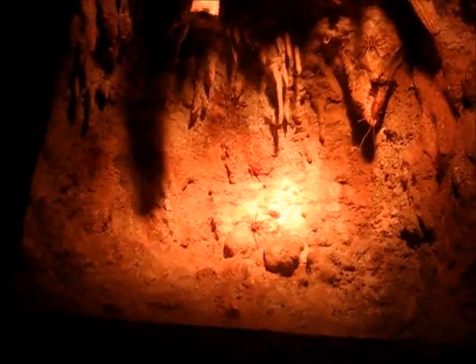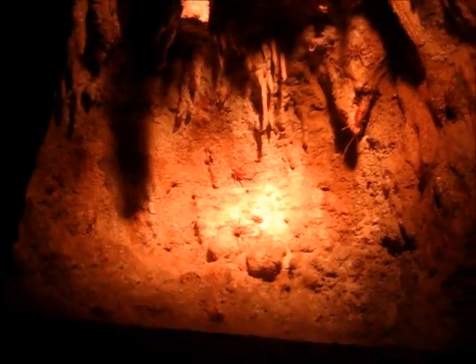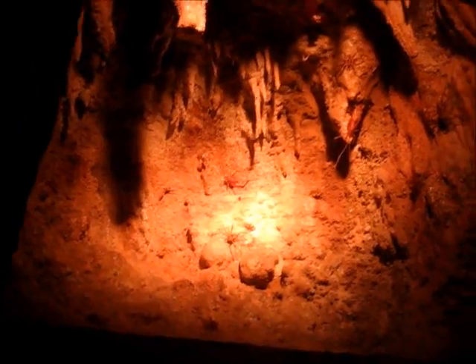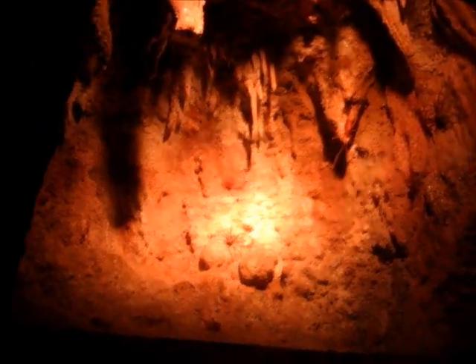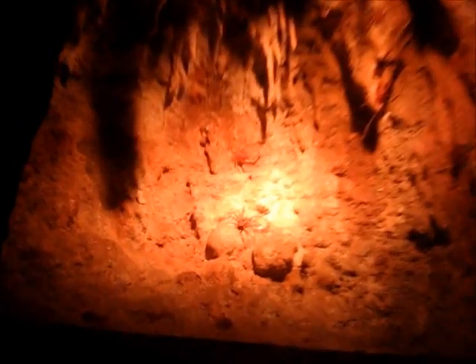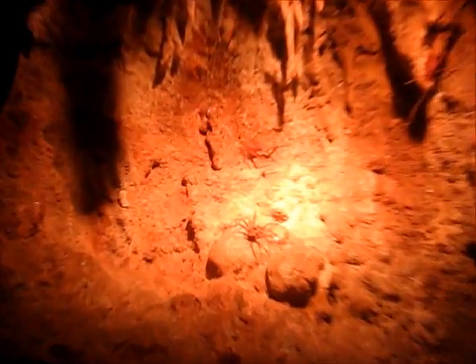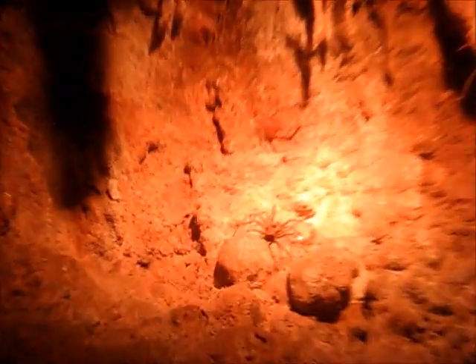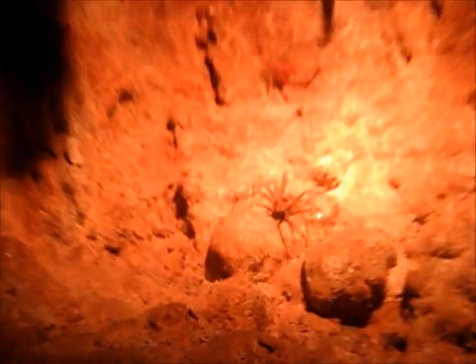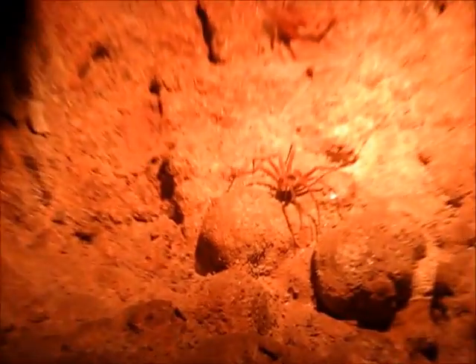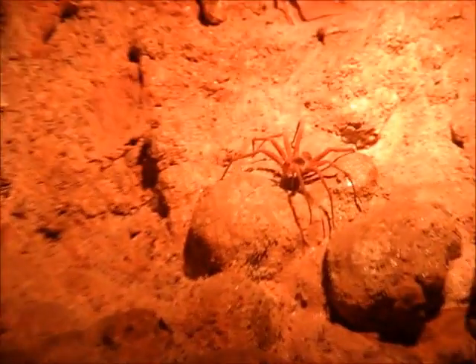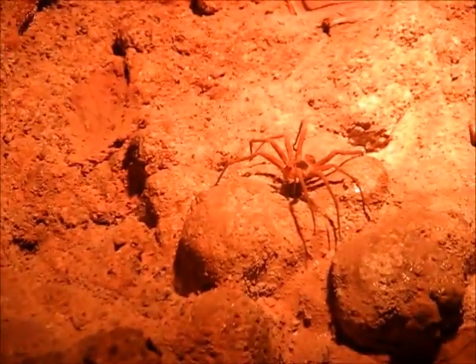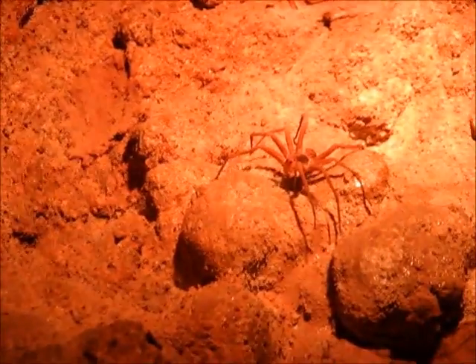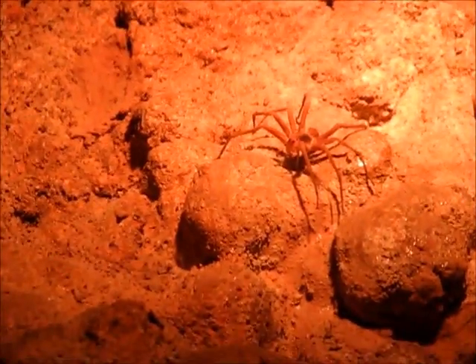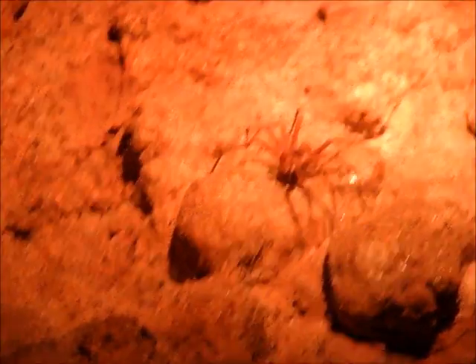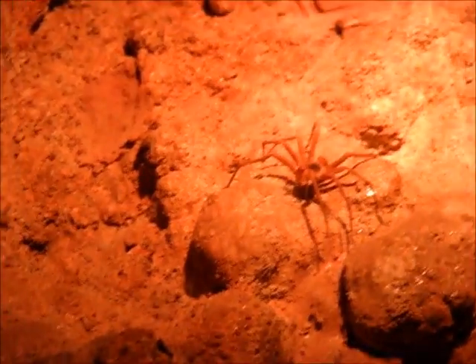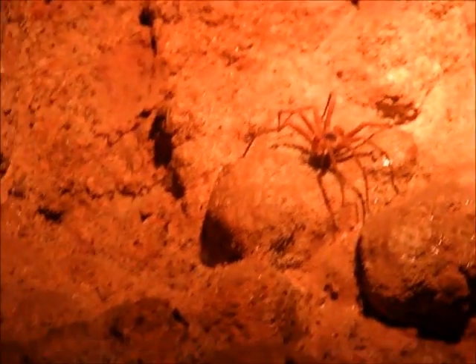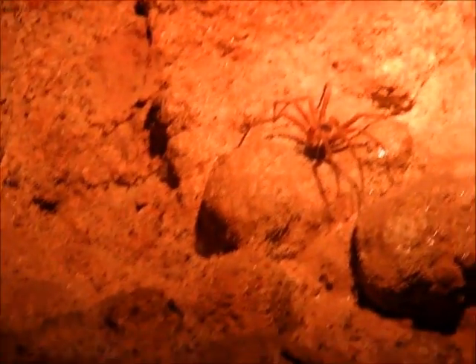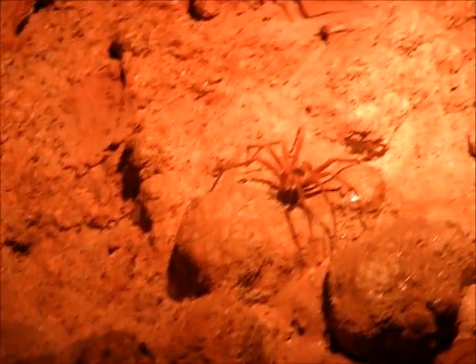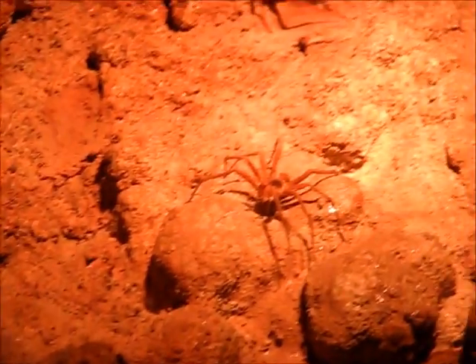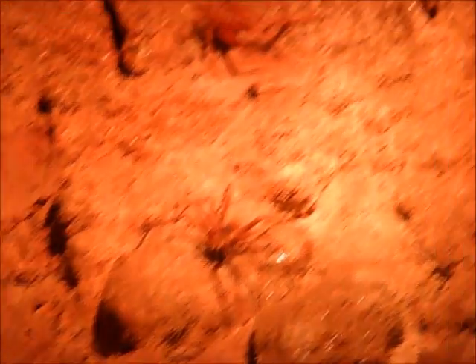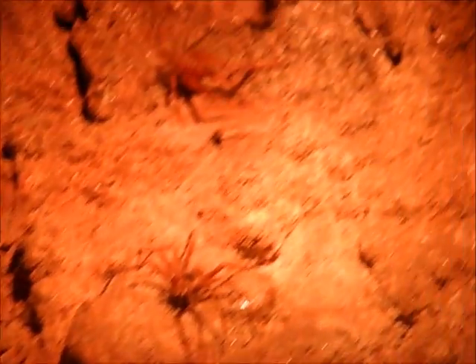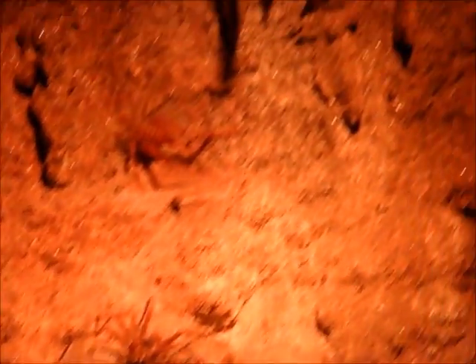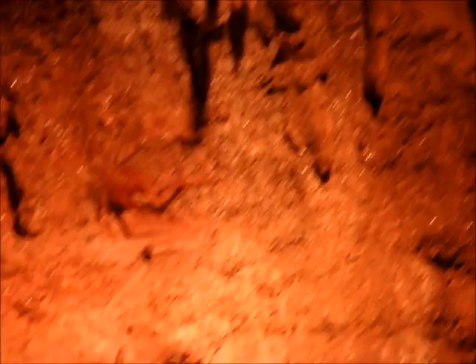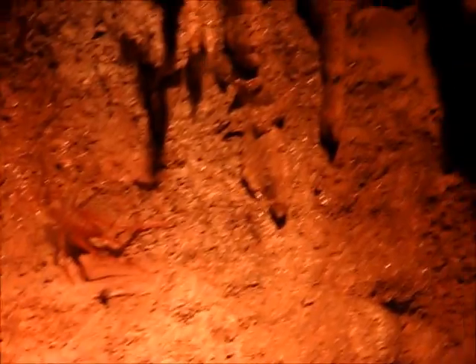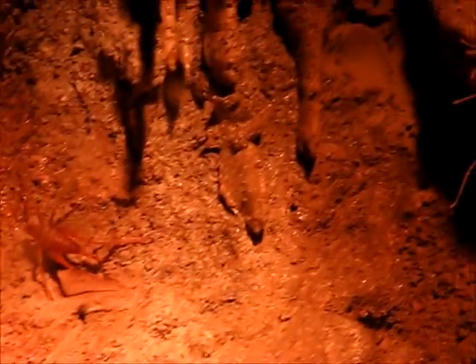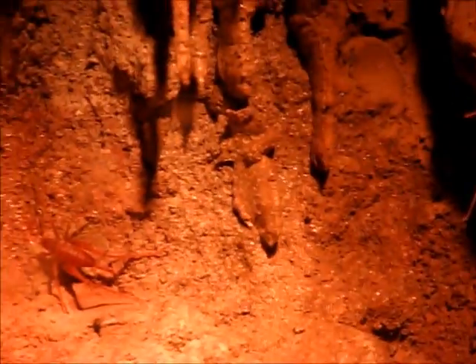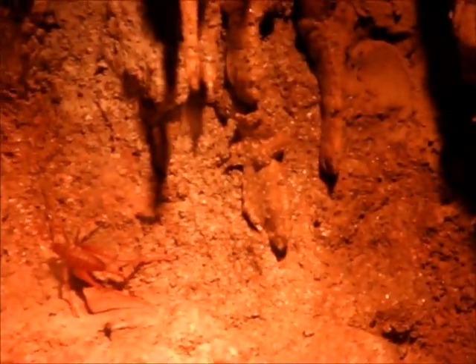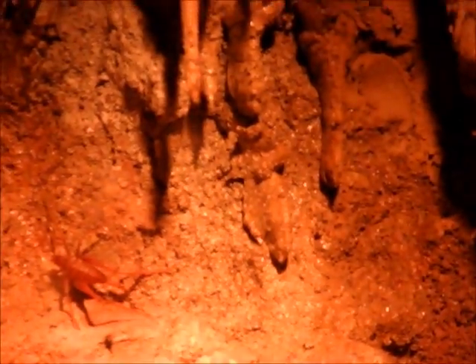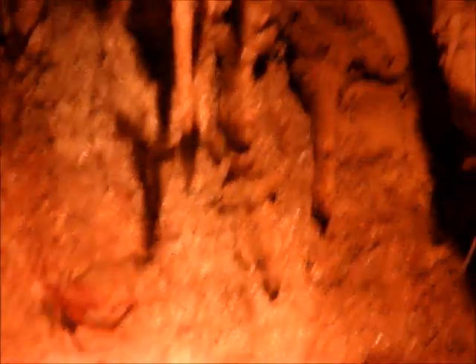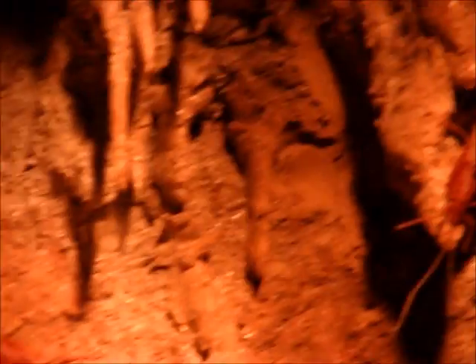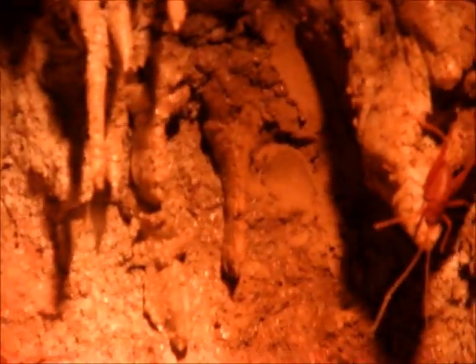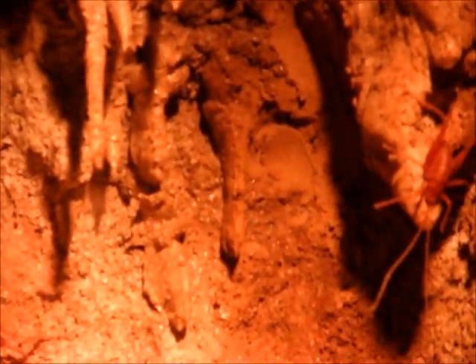Wolf spiders are heterotrophs. They eat insects like flies, crickets, and ladybugs. Wolf spiders are found all over the world.